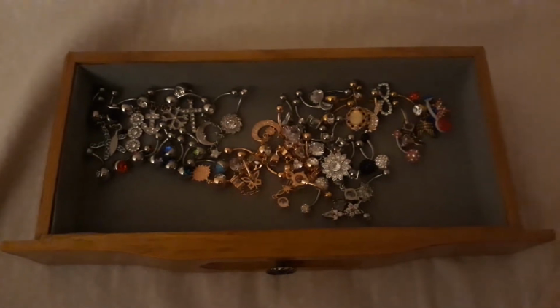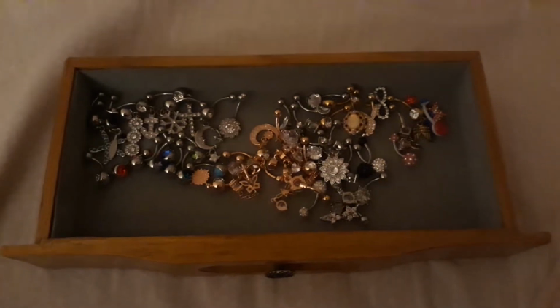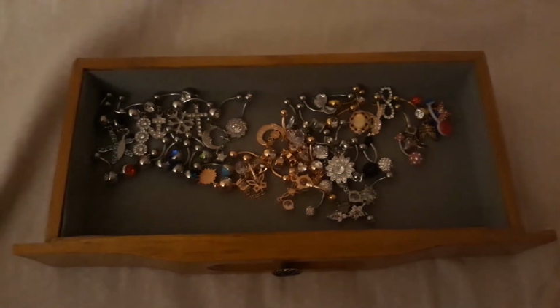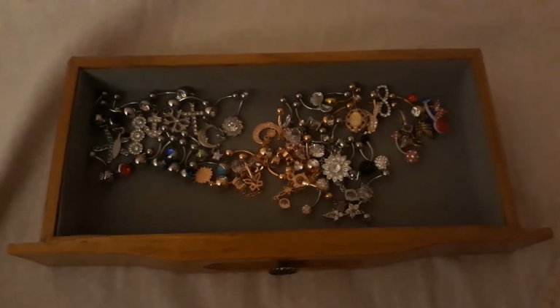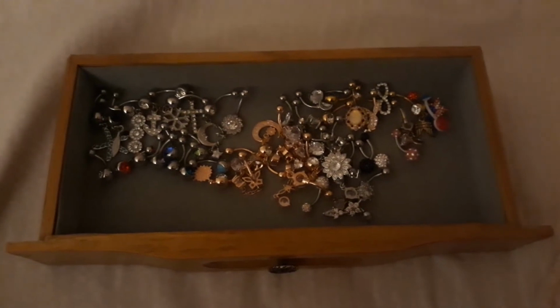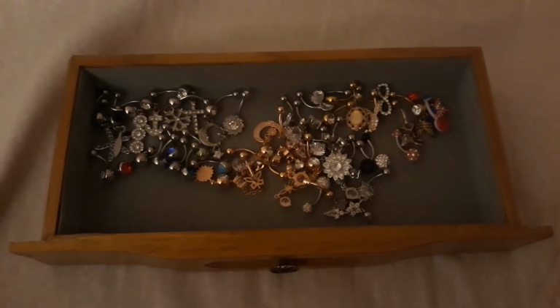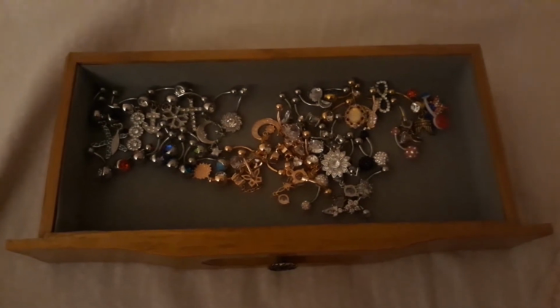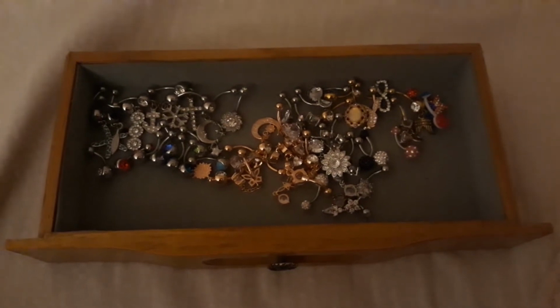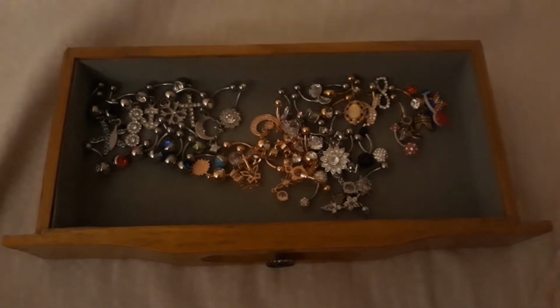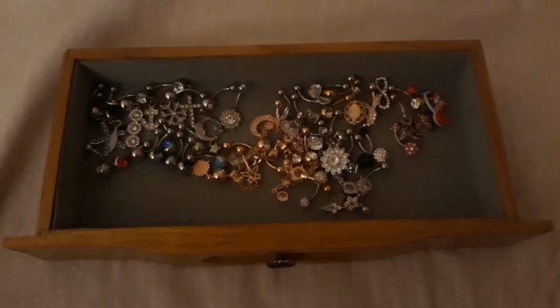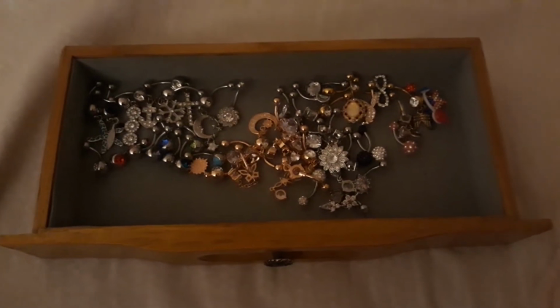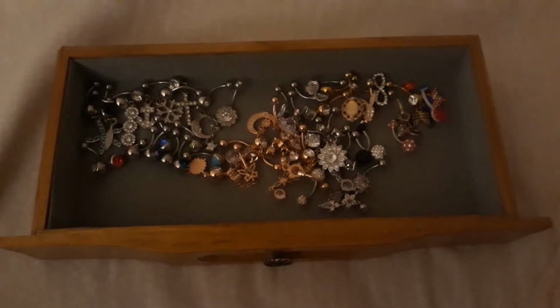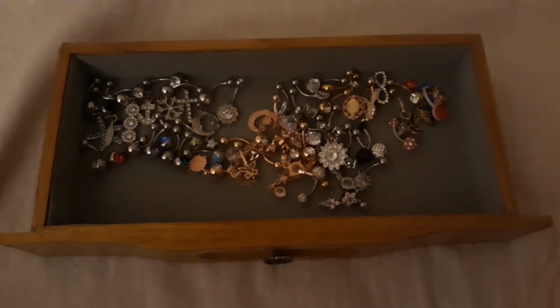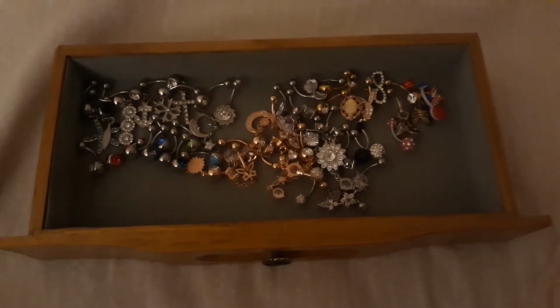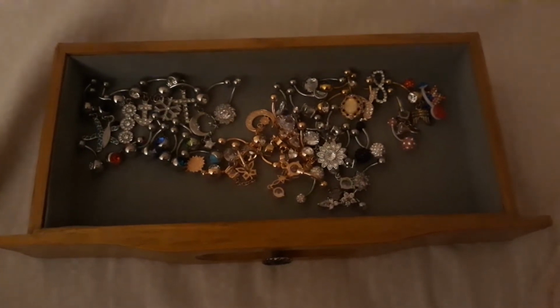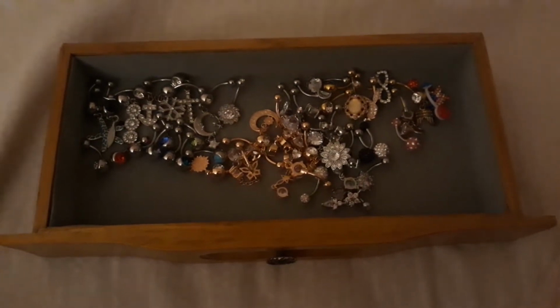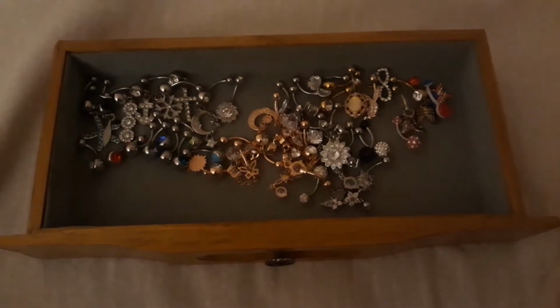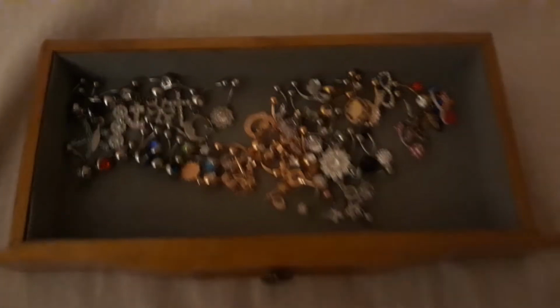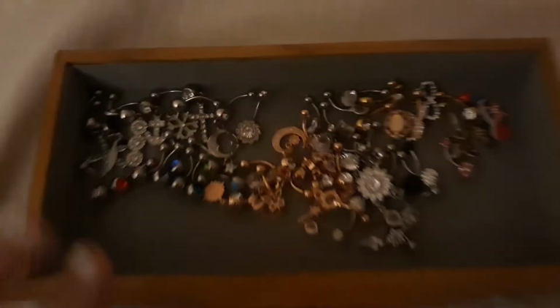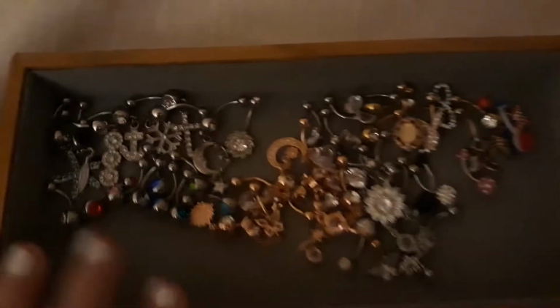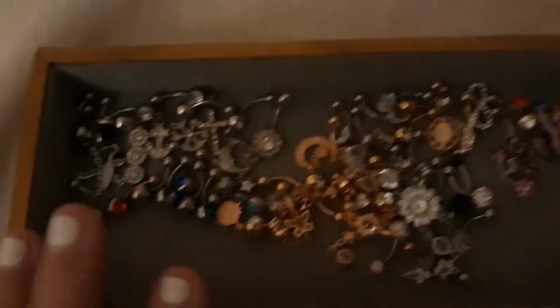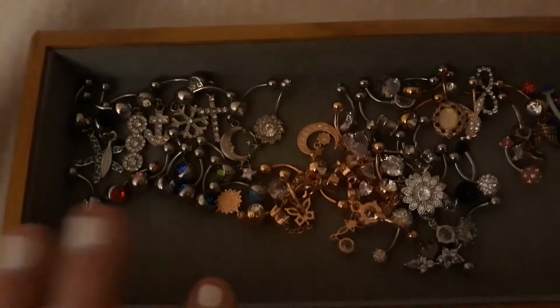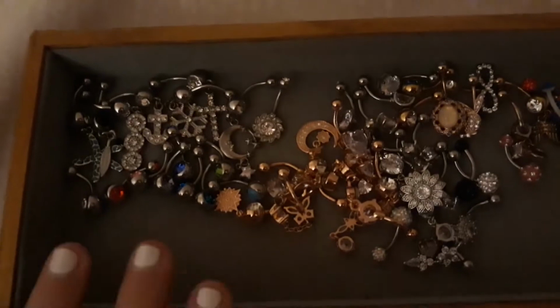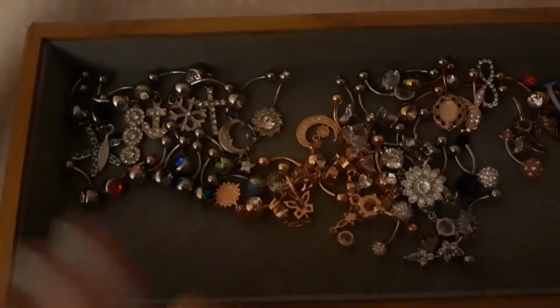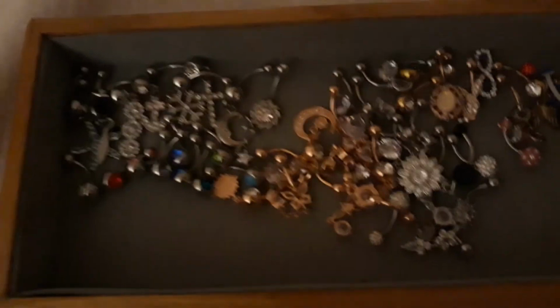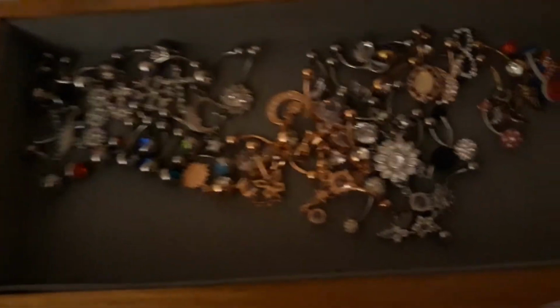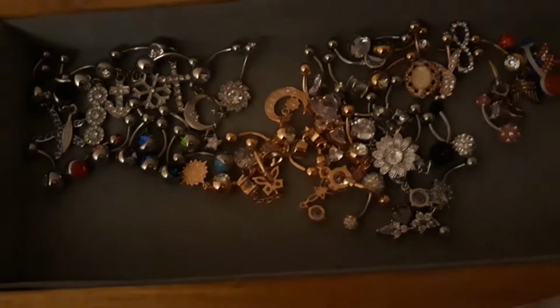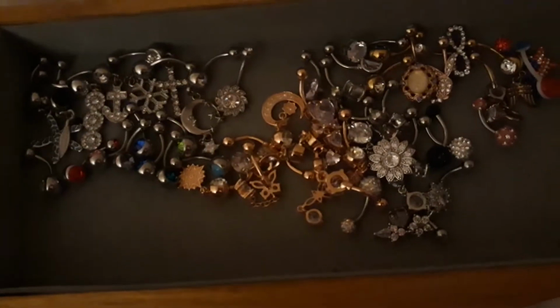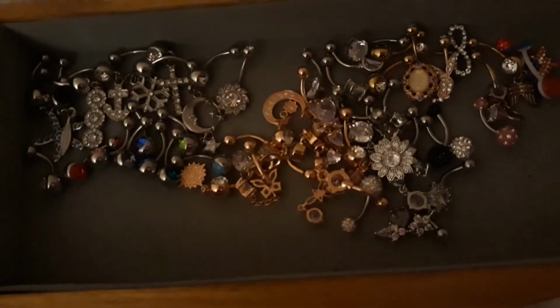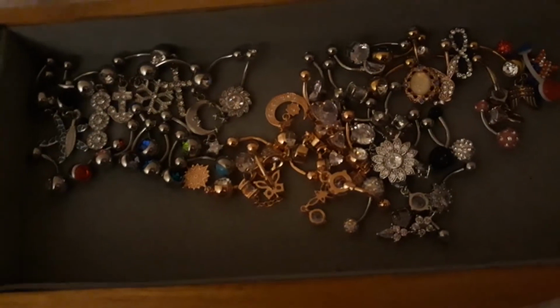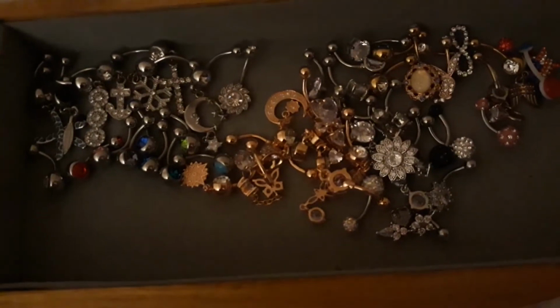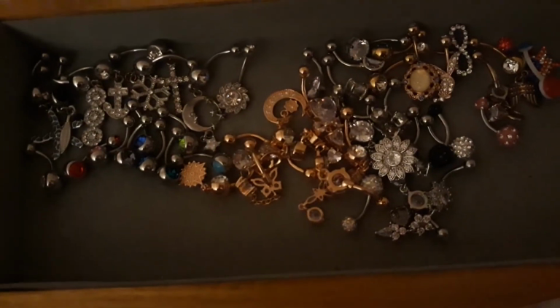Hi guys, it's Rachel. Welcome back to my channel. For today's video I'm going to be going through my belly rings and show you guys my belly ring collection.